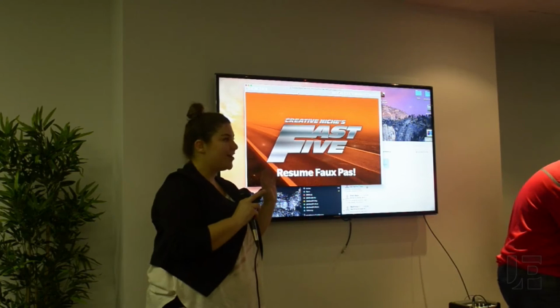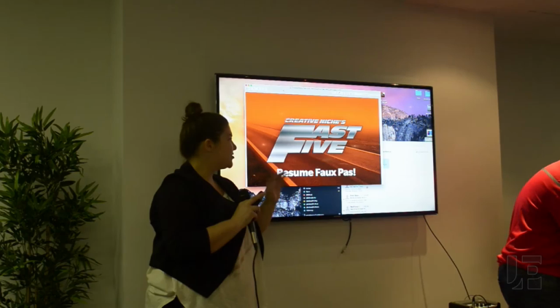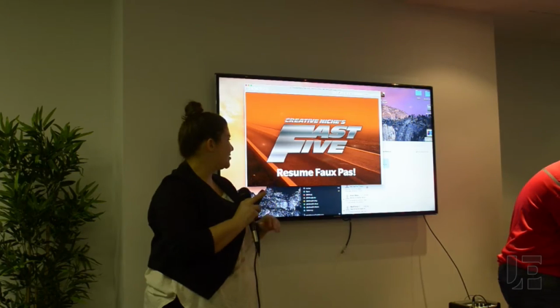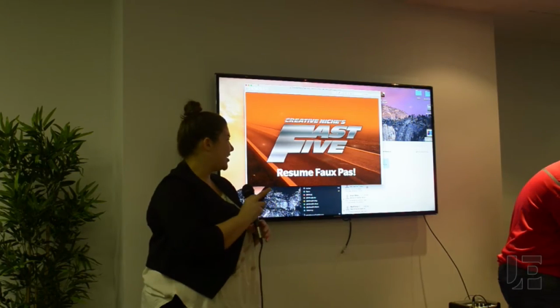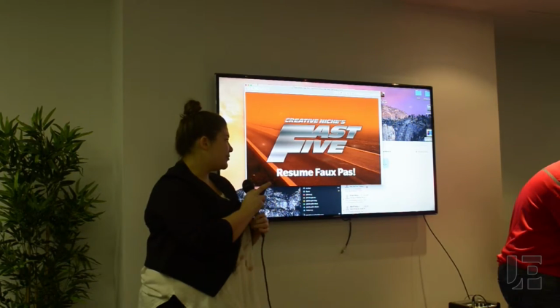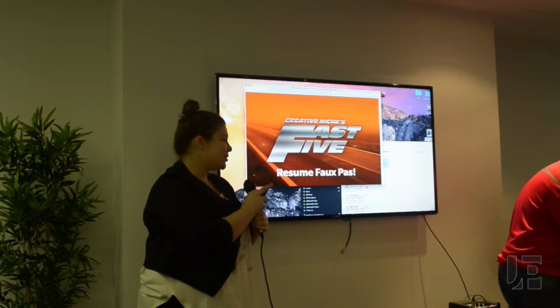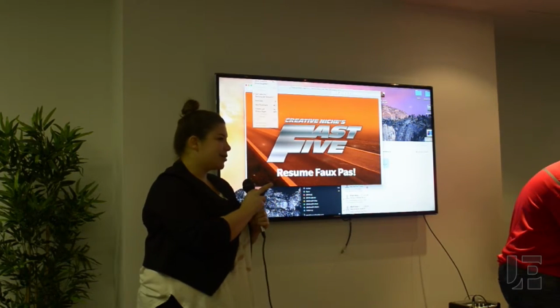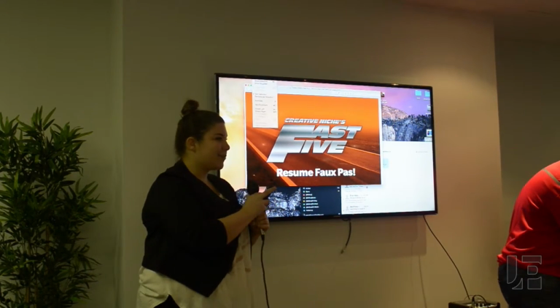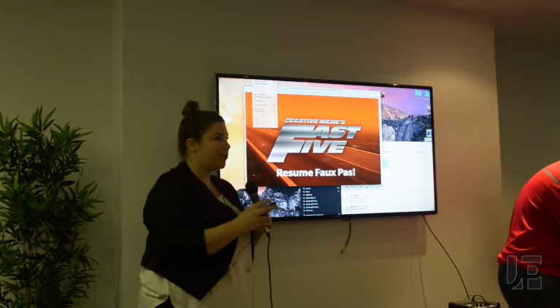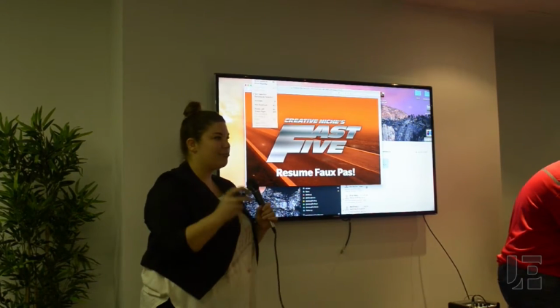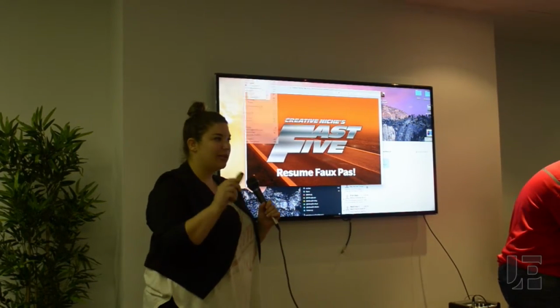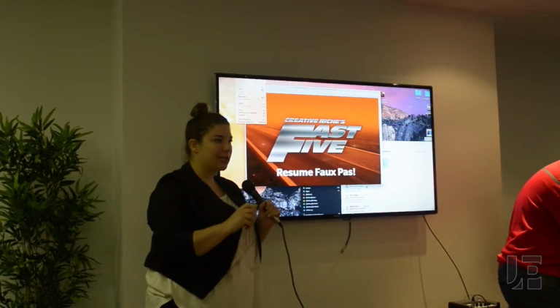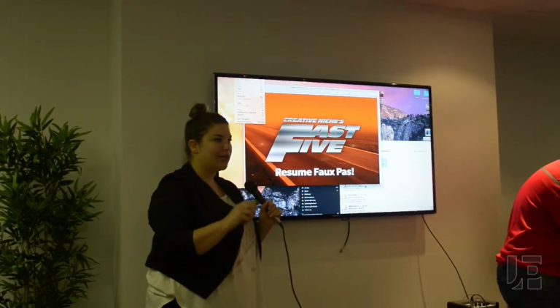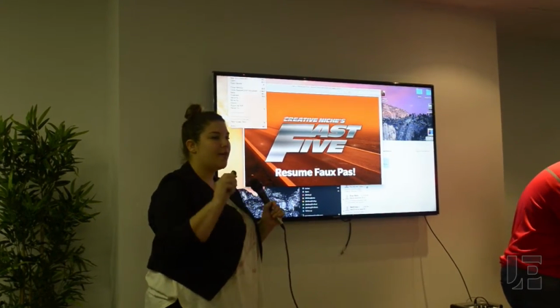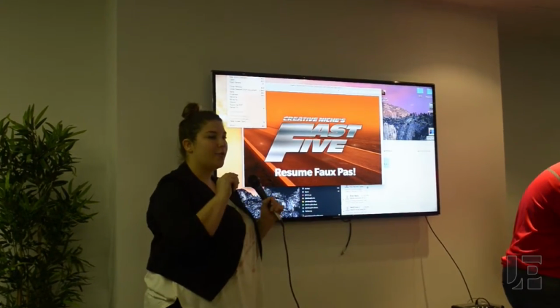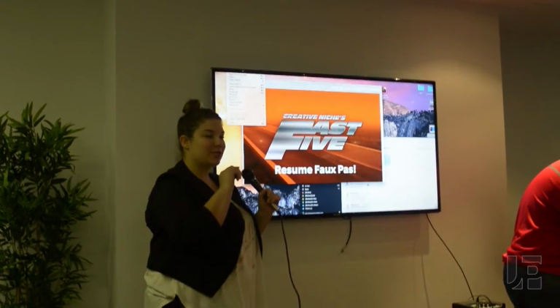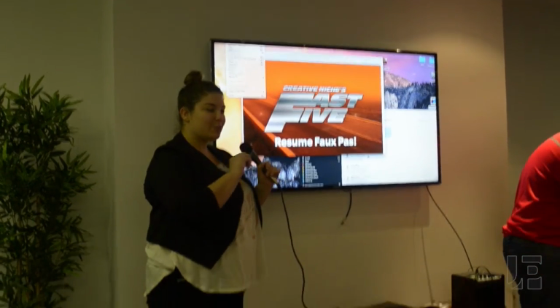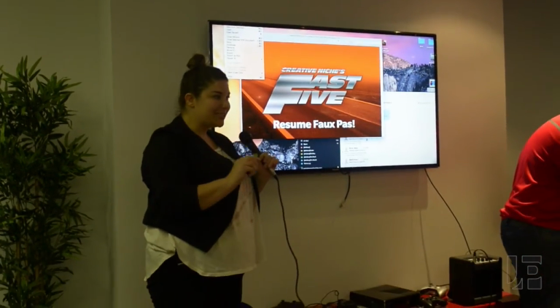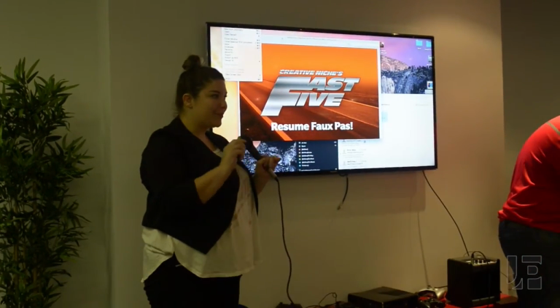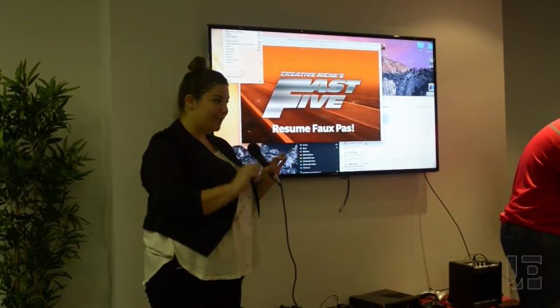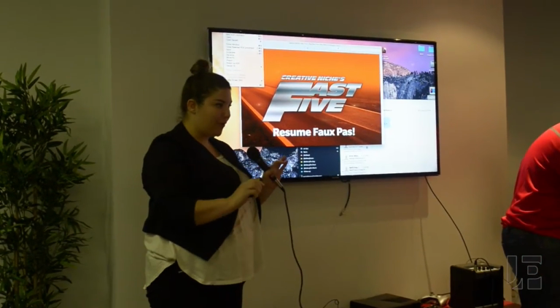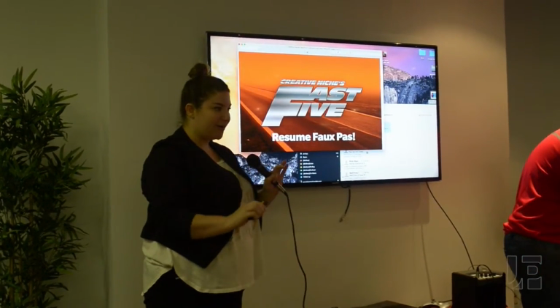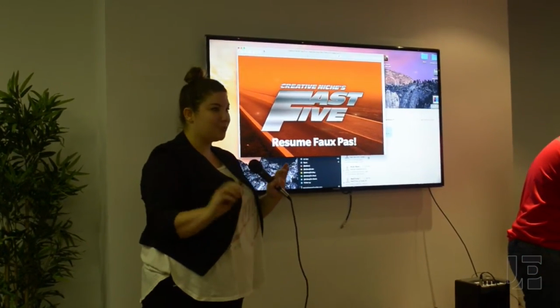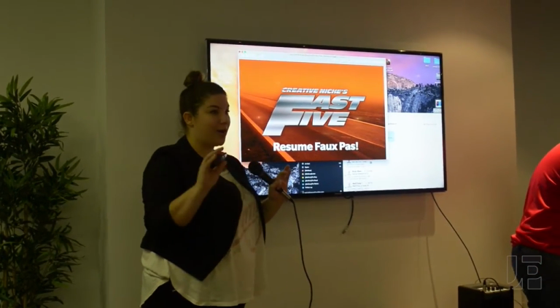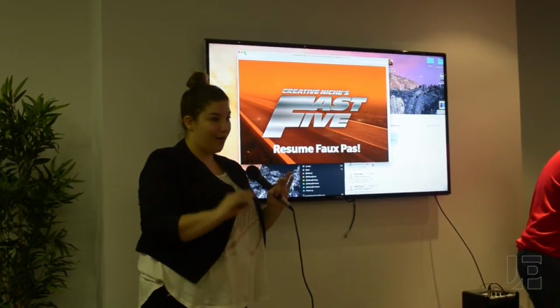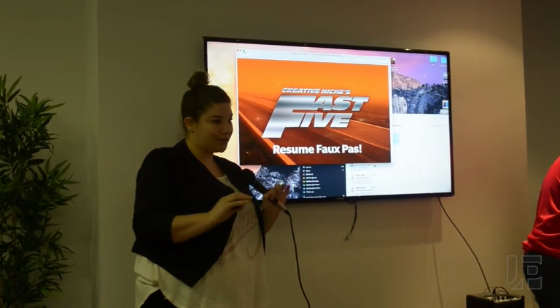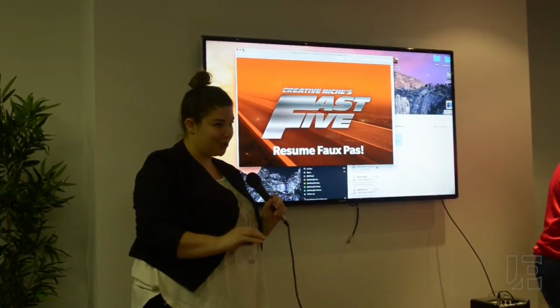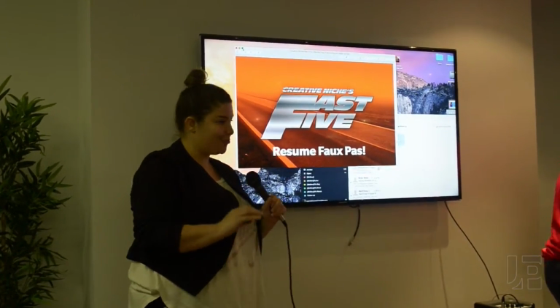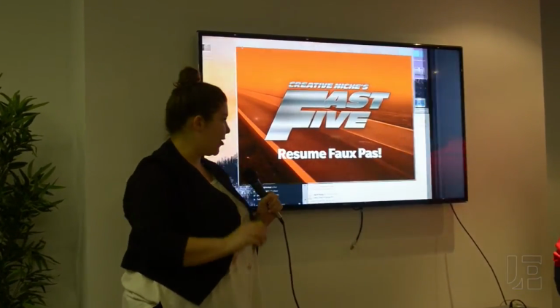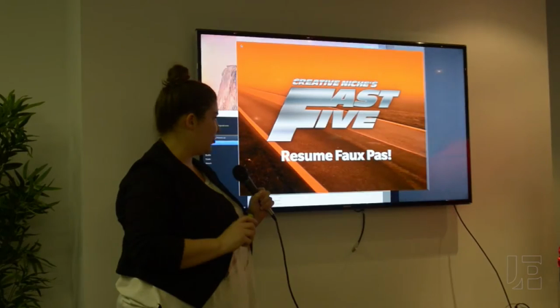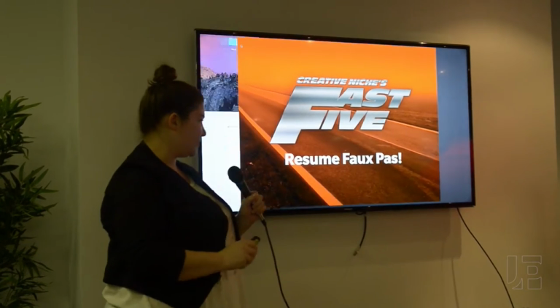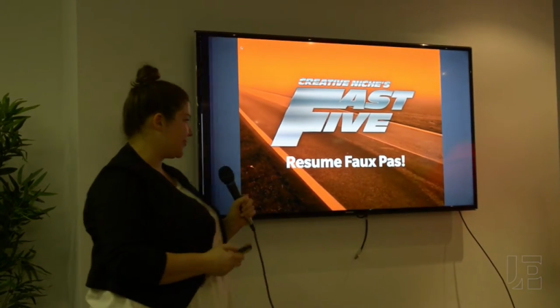So today I'm just going to talk about, really quickly, some resume faux pas — what not to do on your resume.